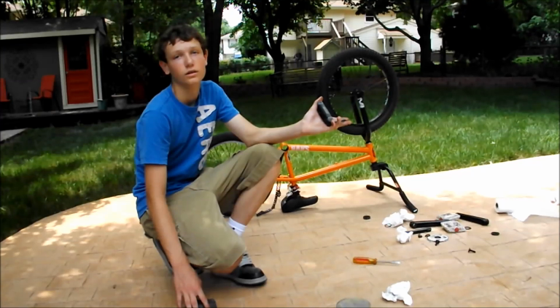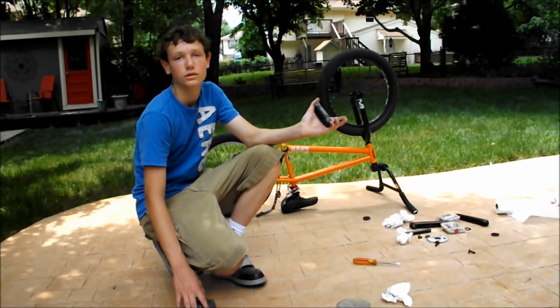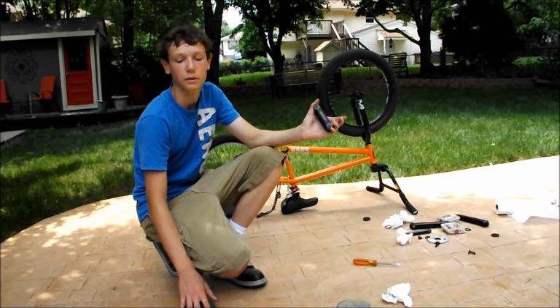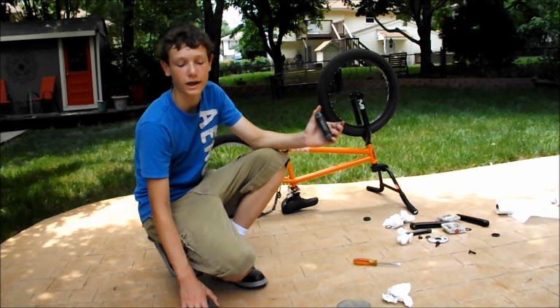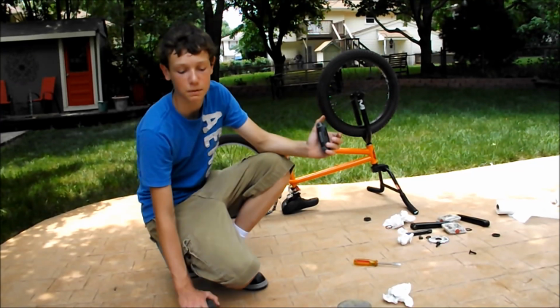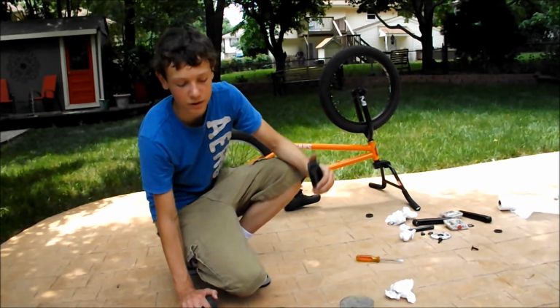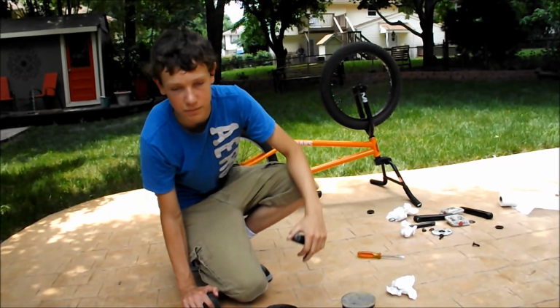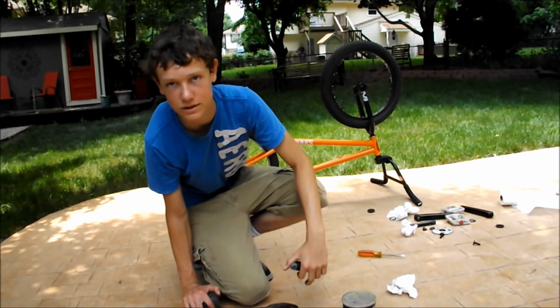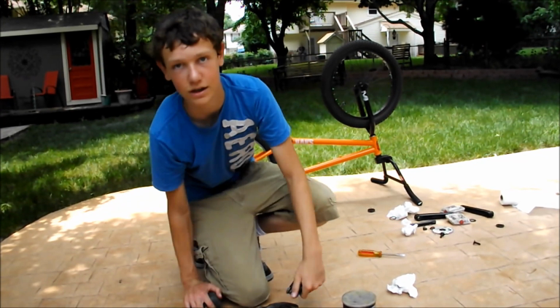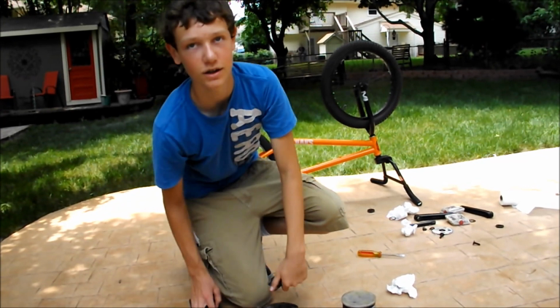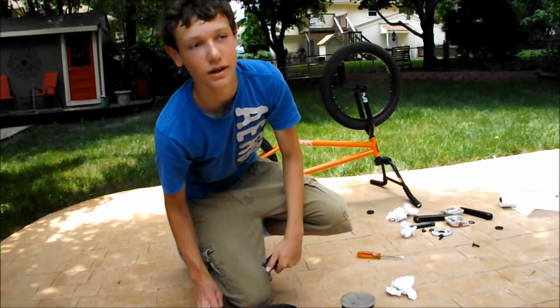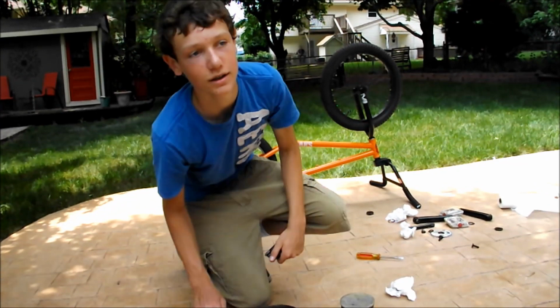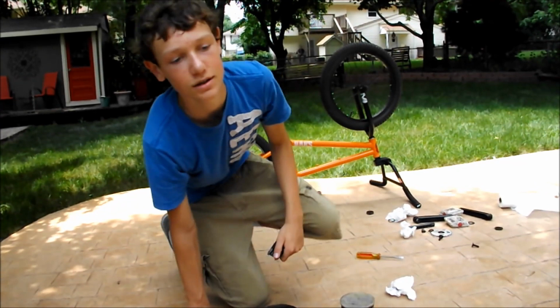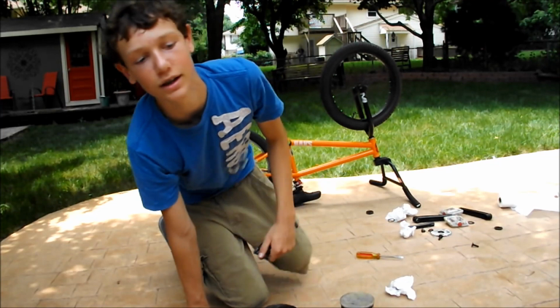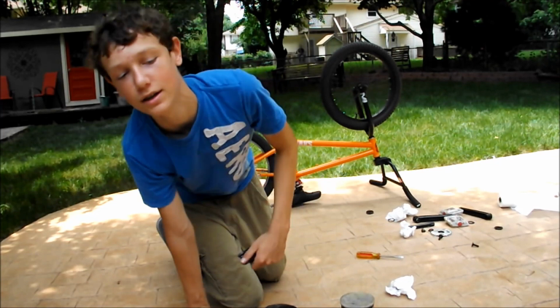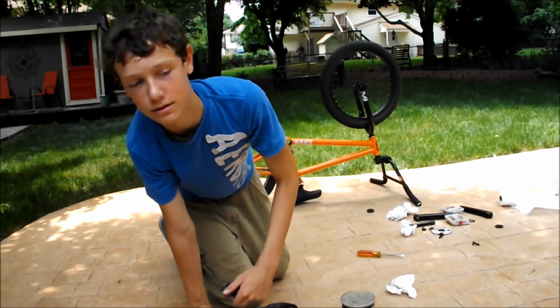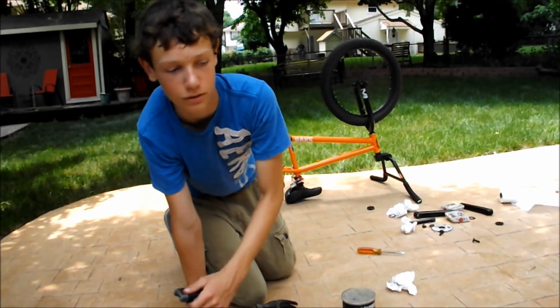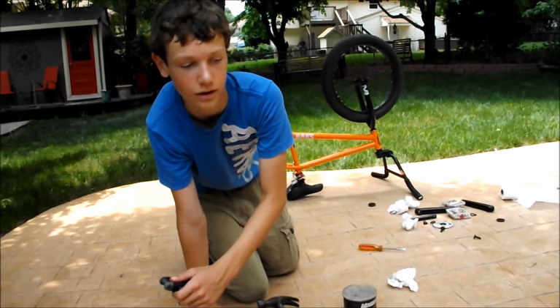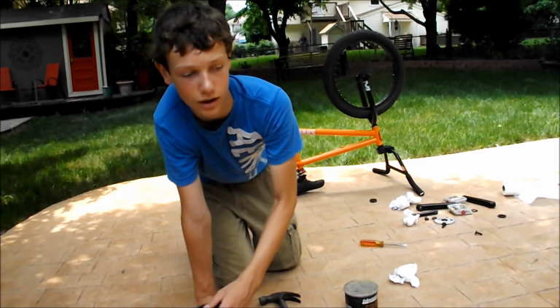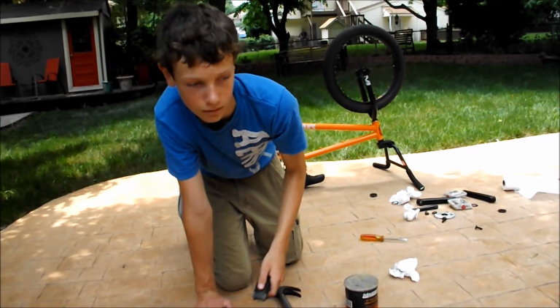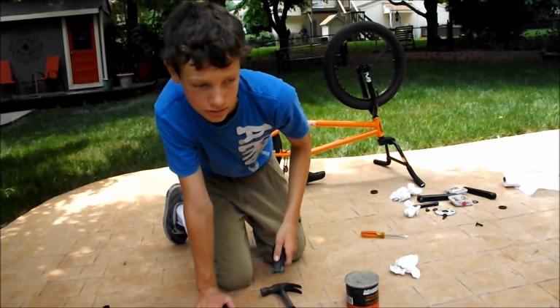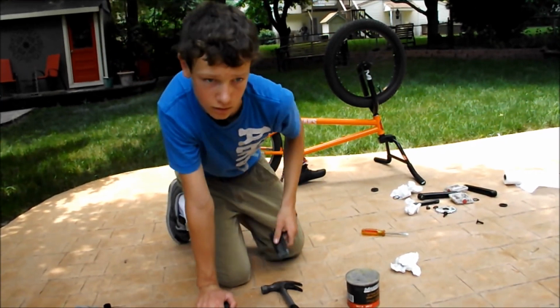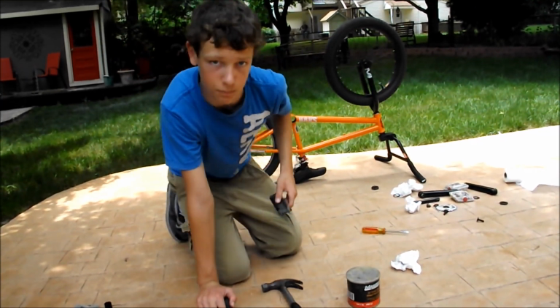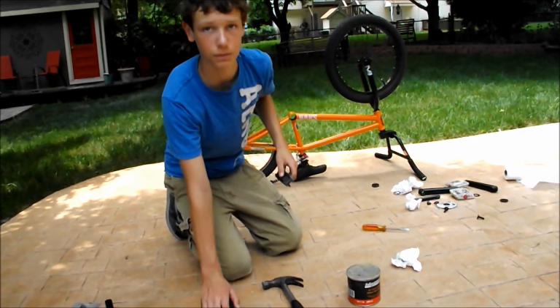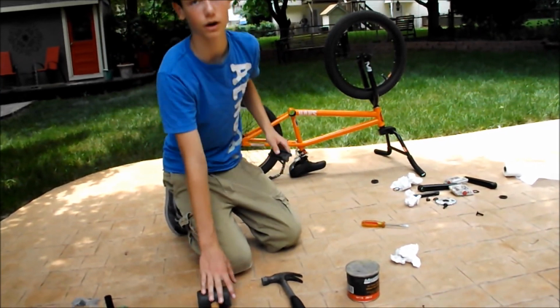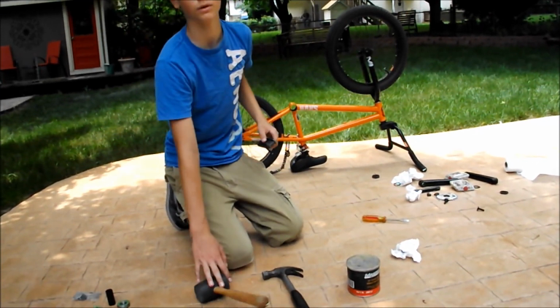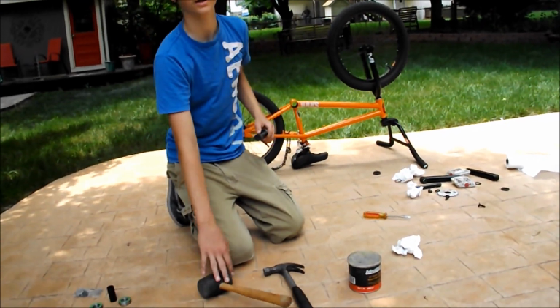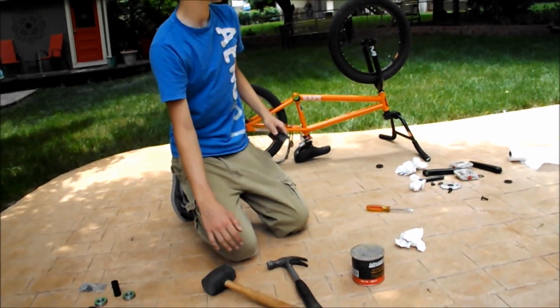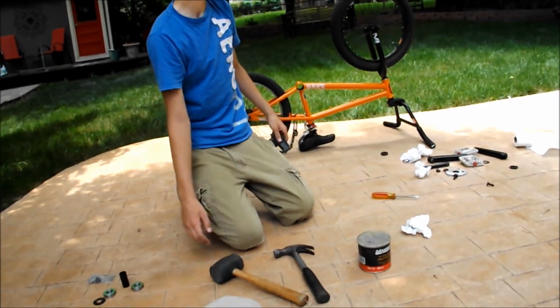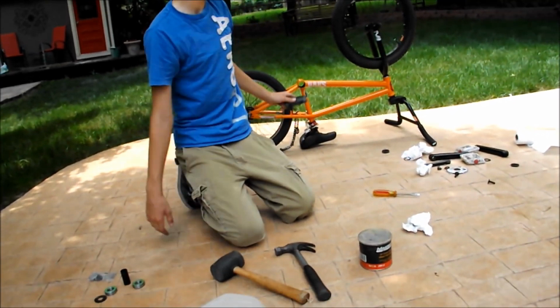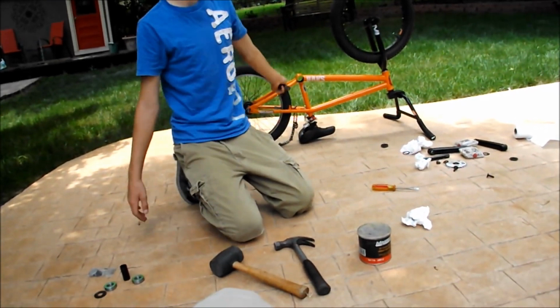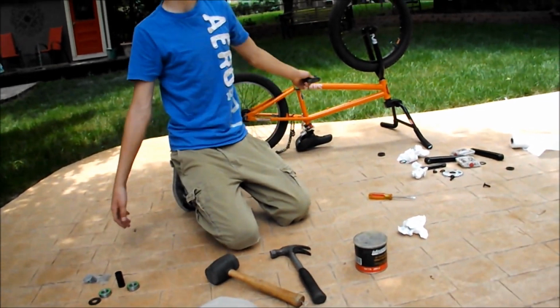What's up guys, Pim and BMX here today and today we're going to install a mid bottom bracket on Evan's bike.